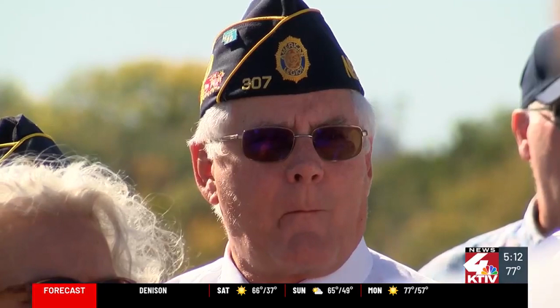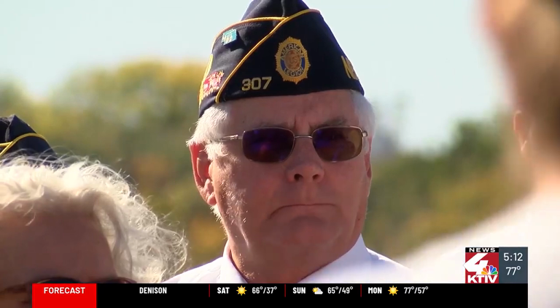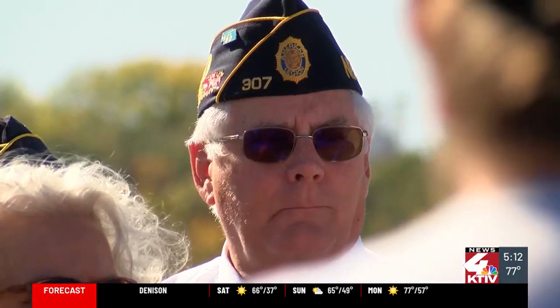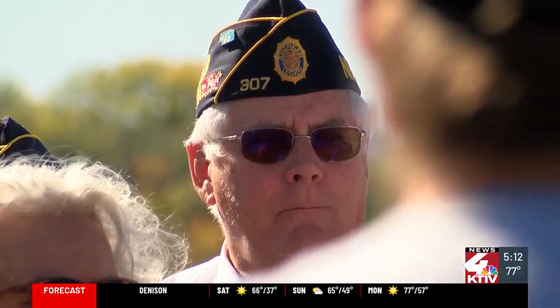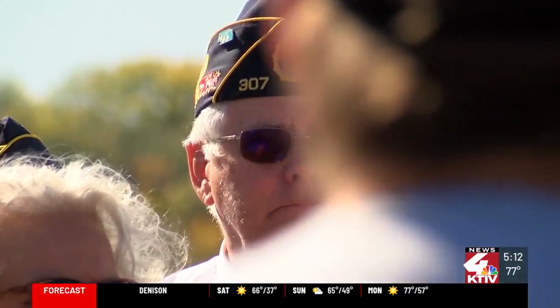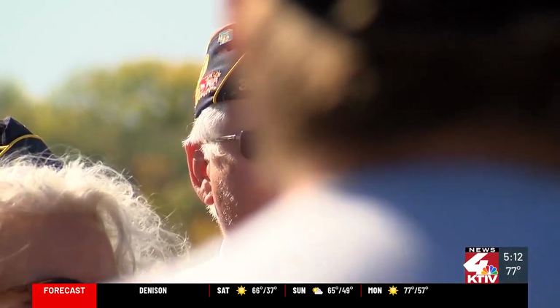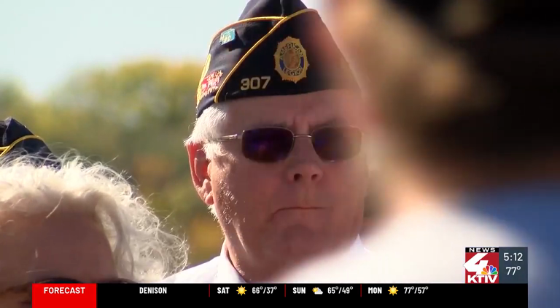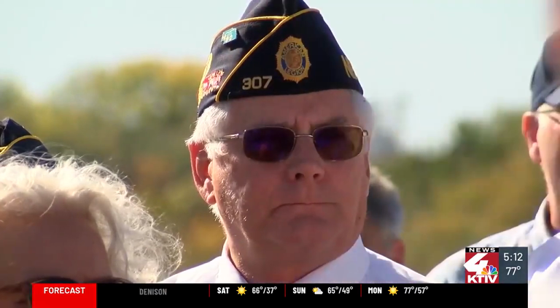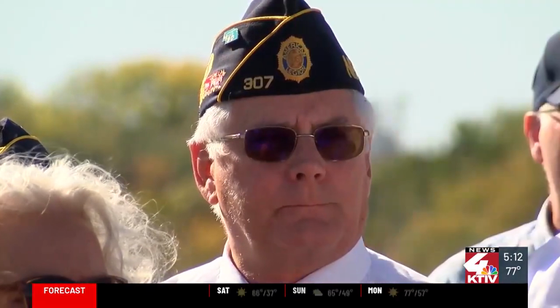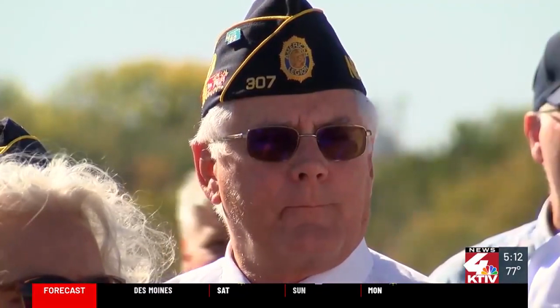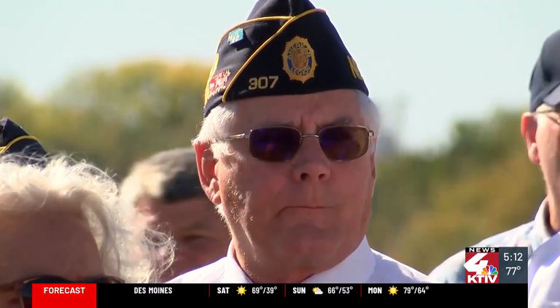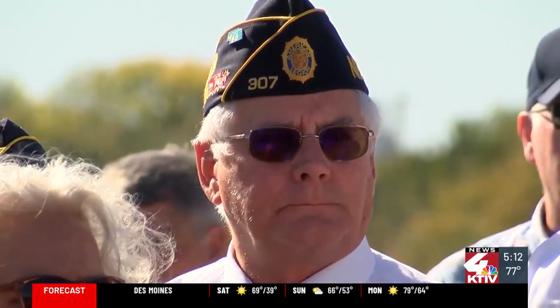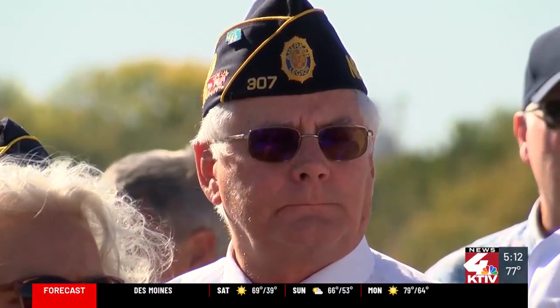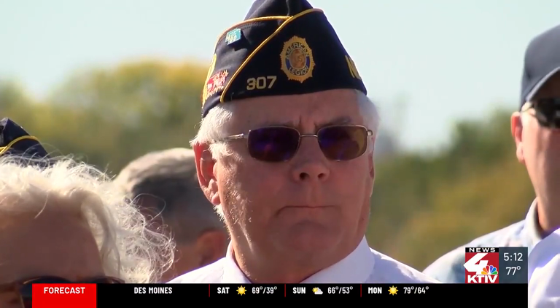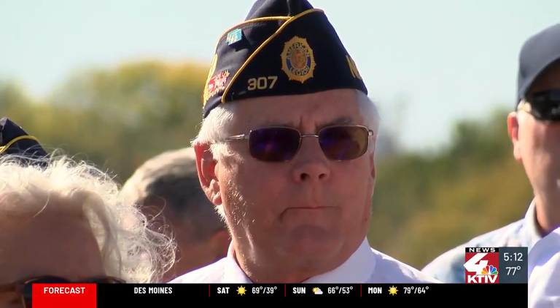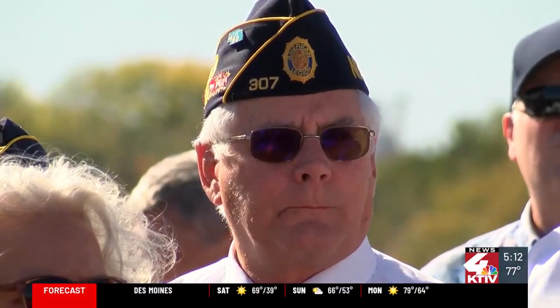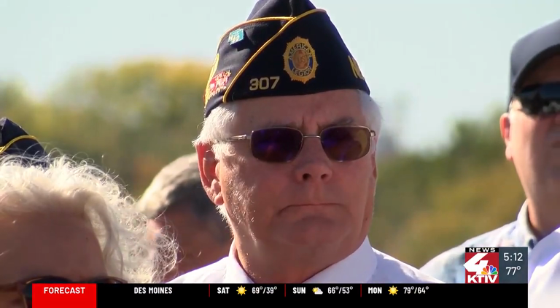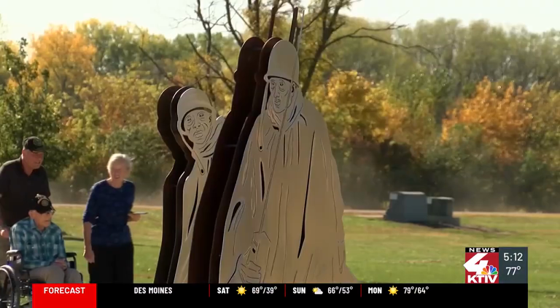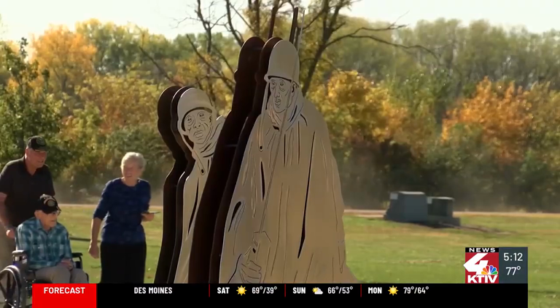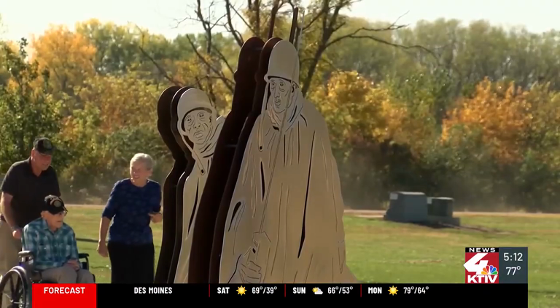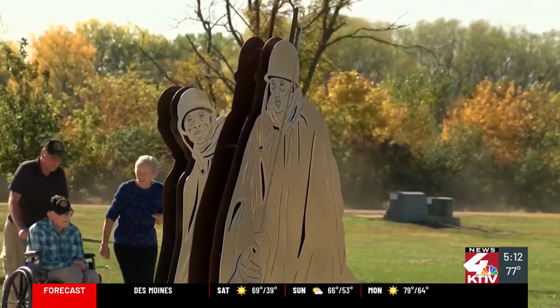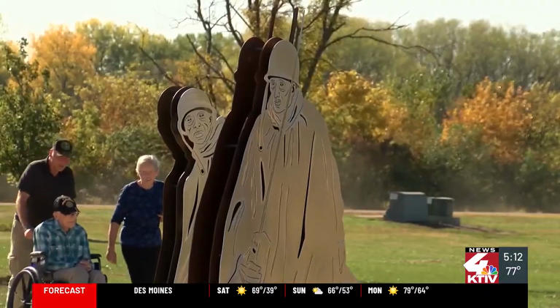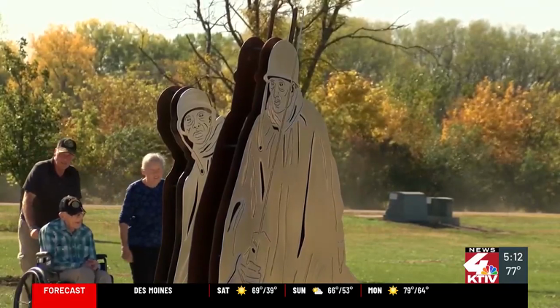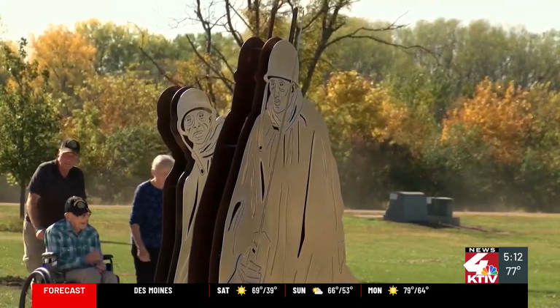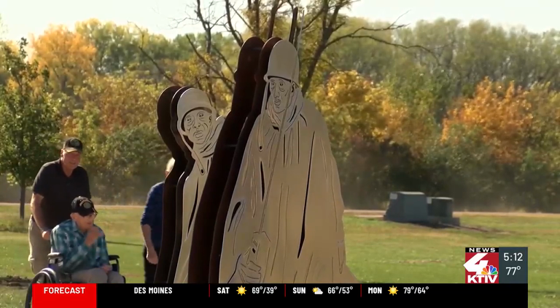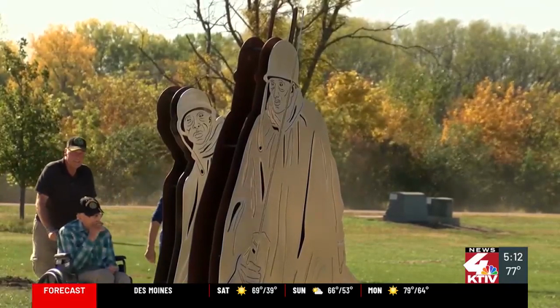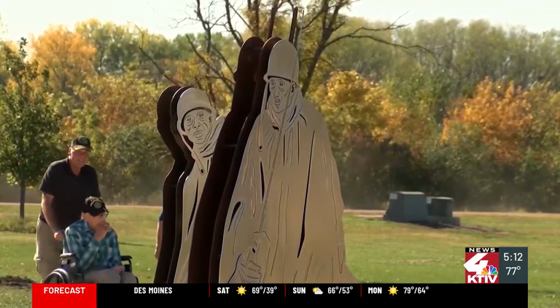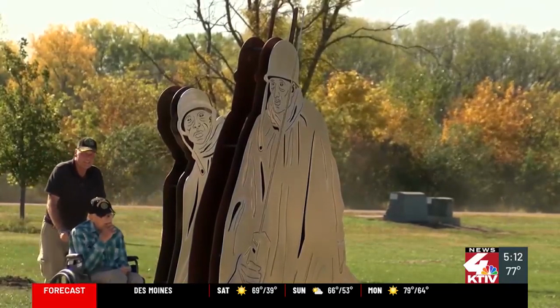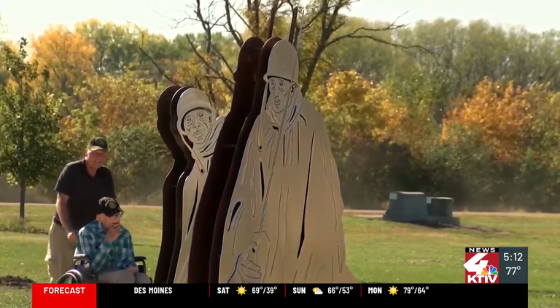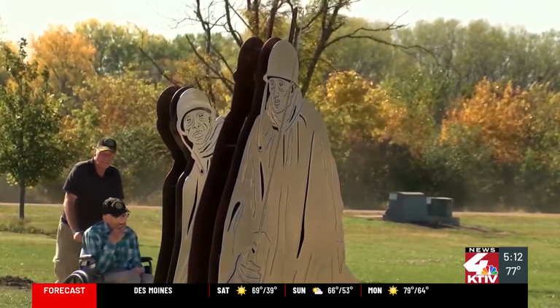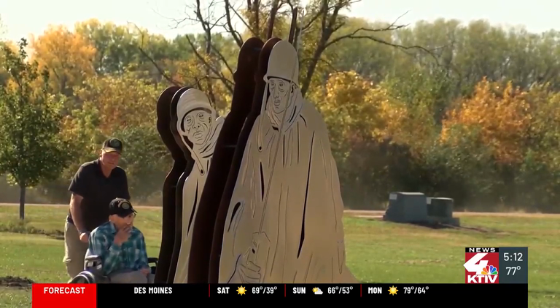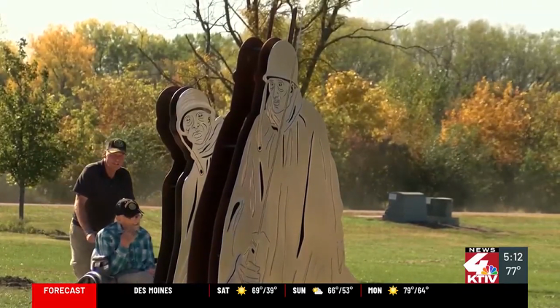The memorial is meant to mimic the one in Washington, D.C., and sits right next to the Vietnam War Memorial, also inside Freedom Park.